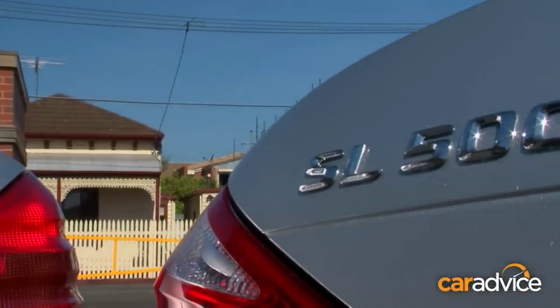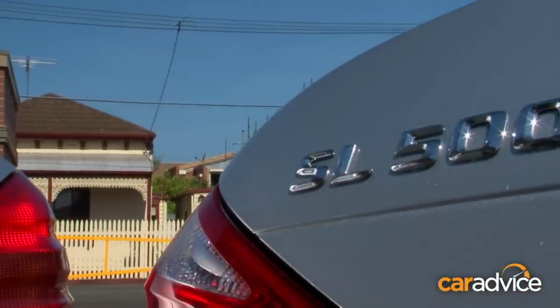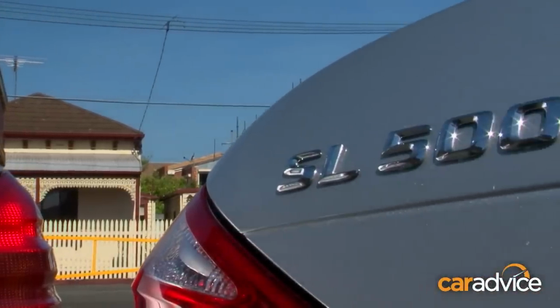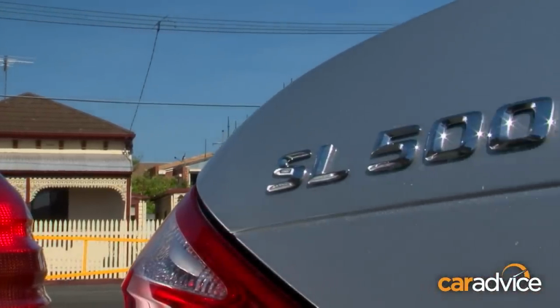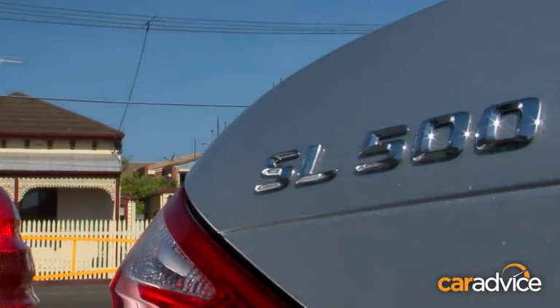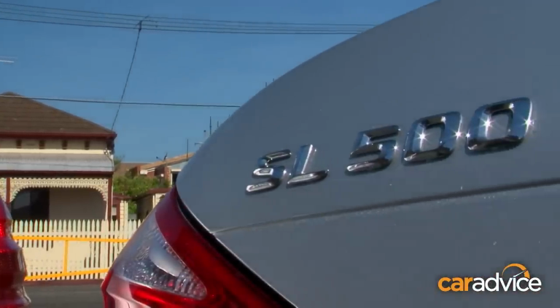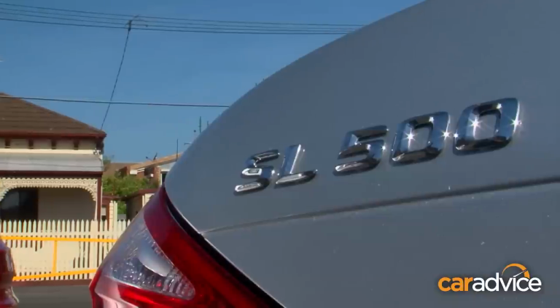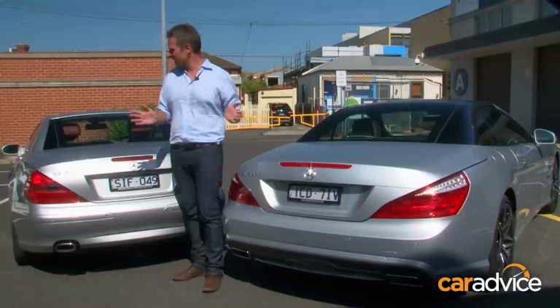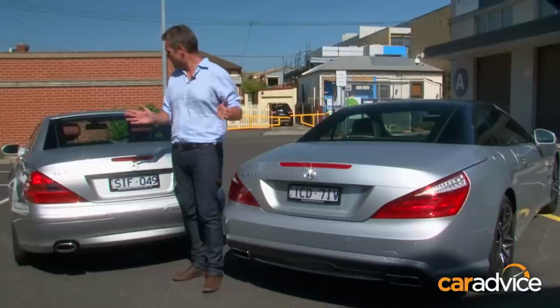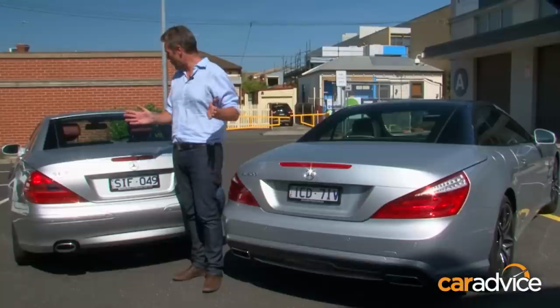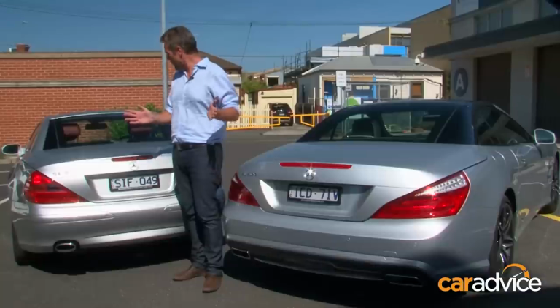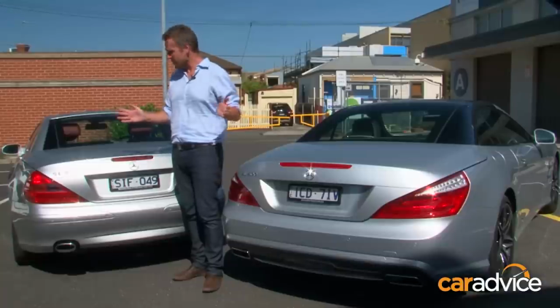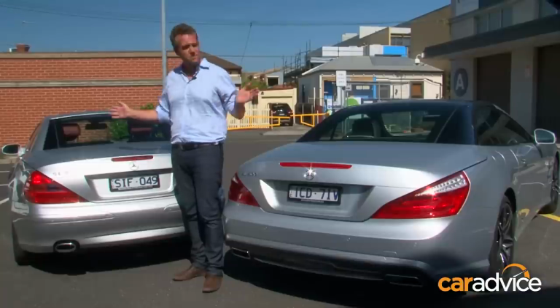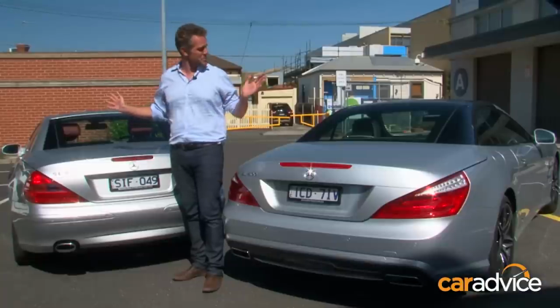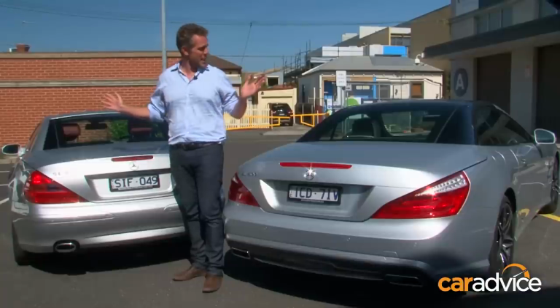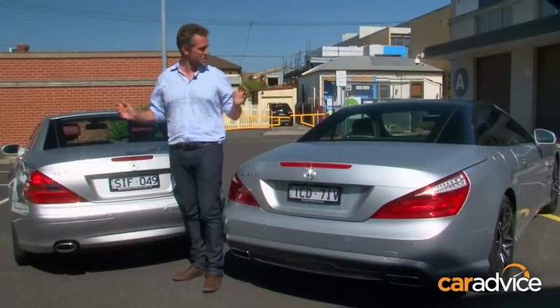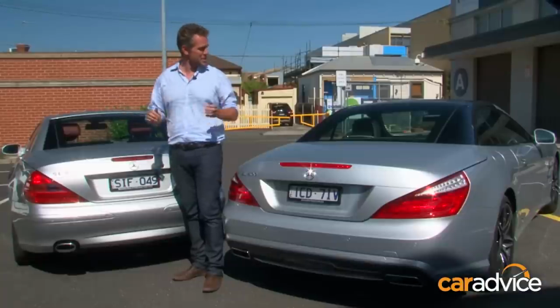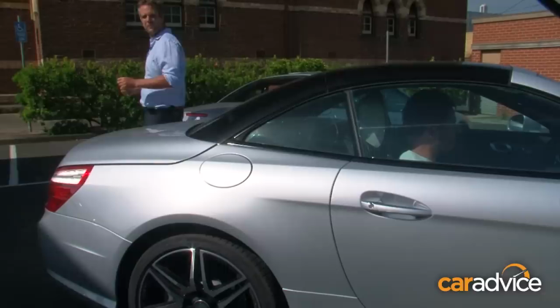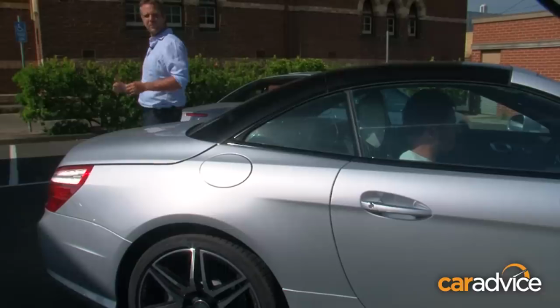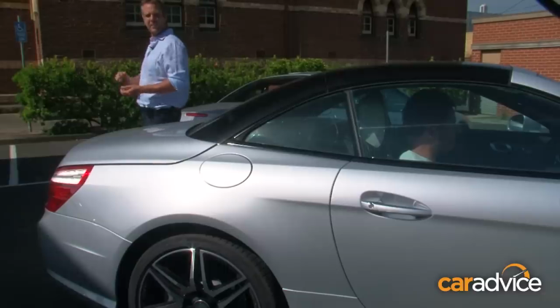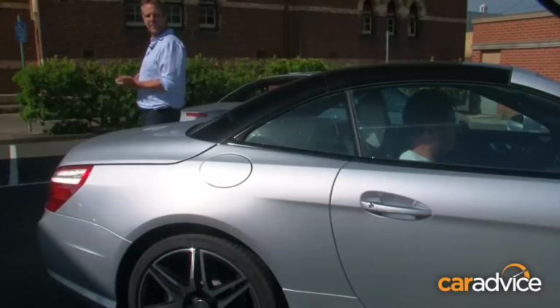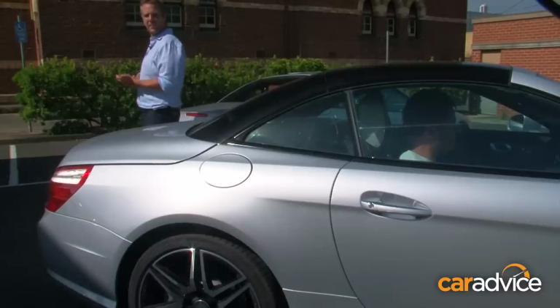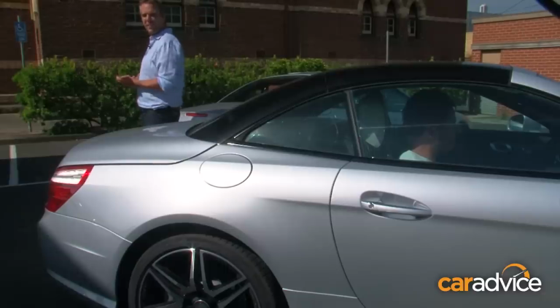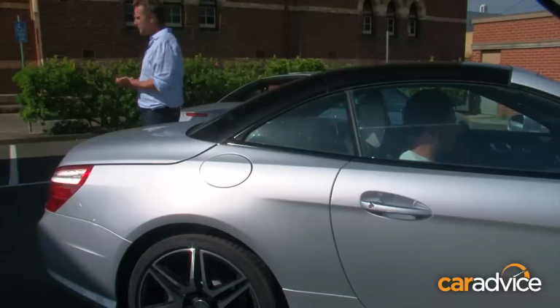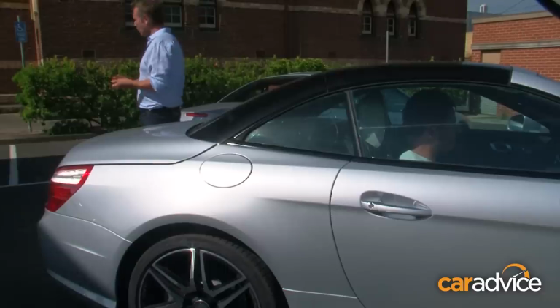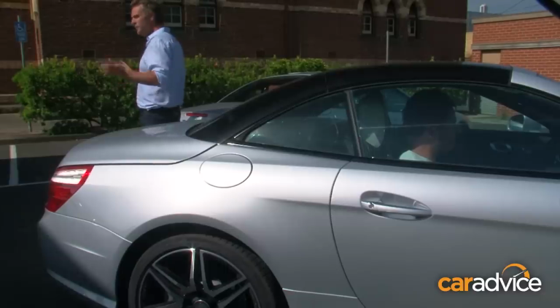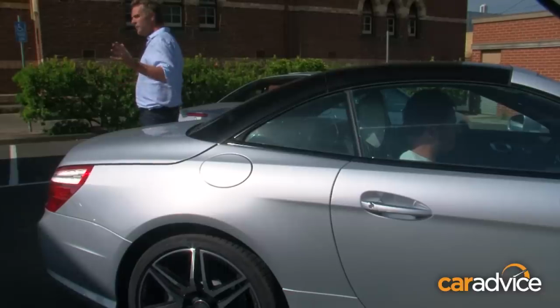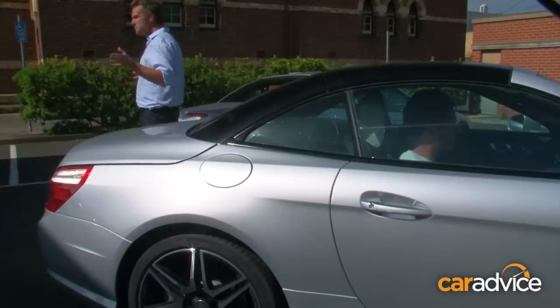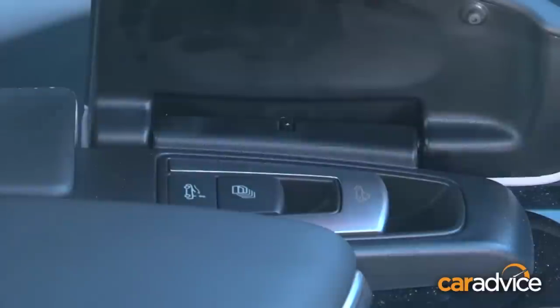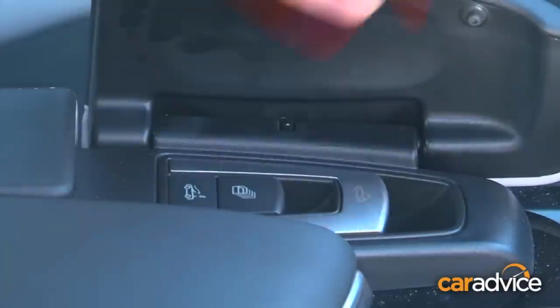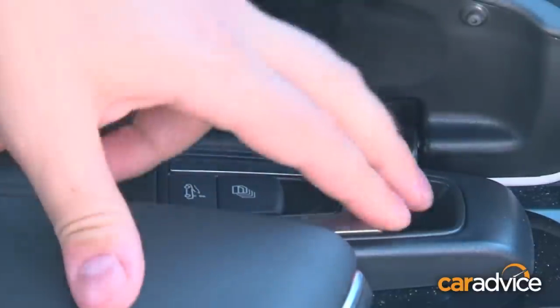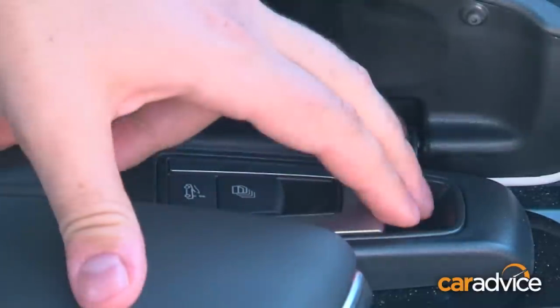Sounds like we need a race. So boys, start your engines. Gentlemen, drop your tops.